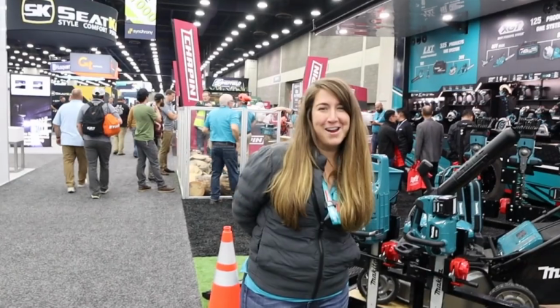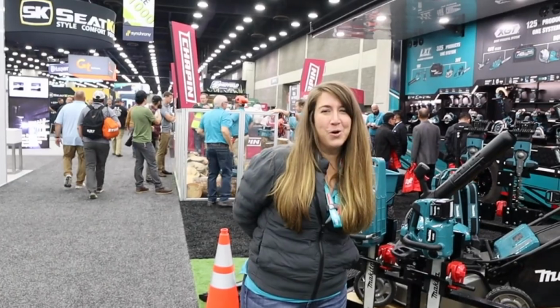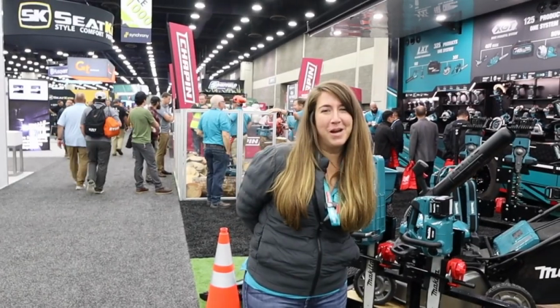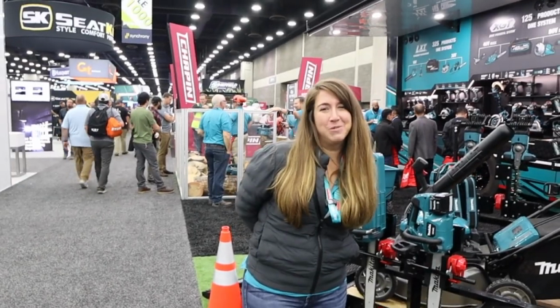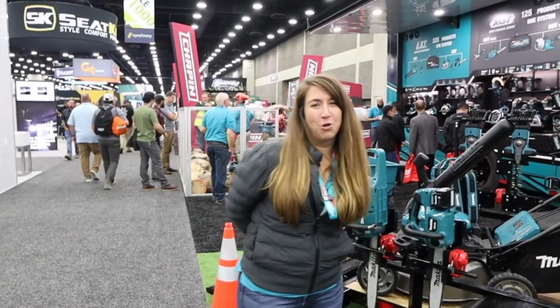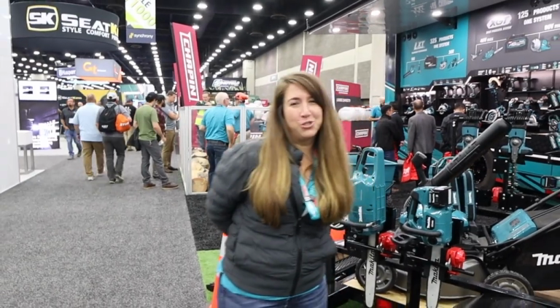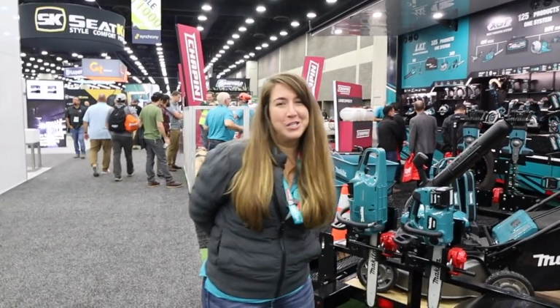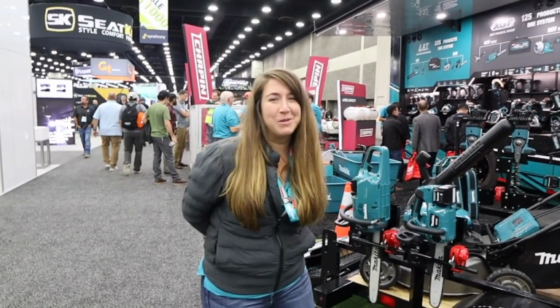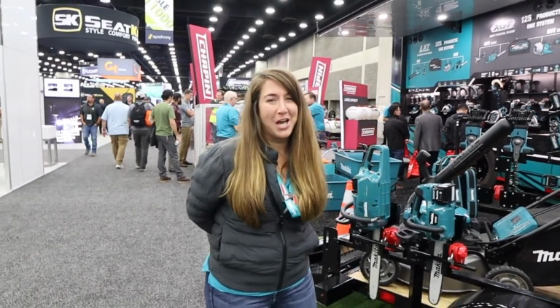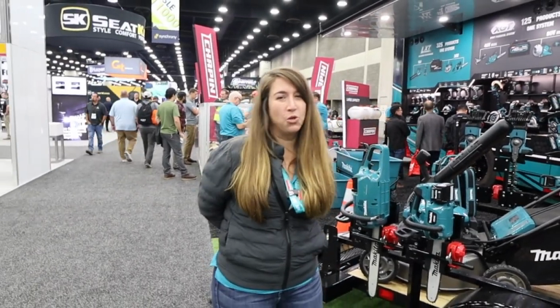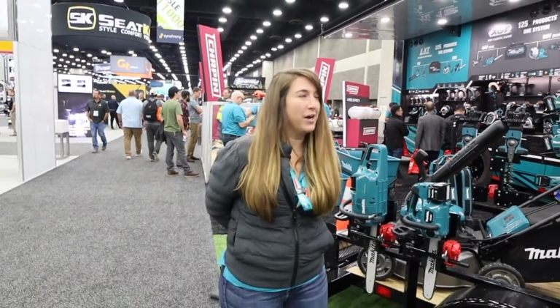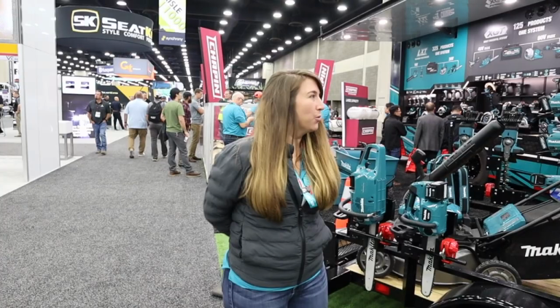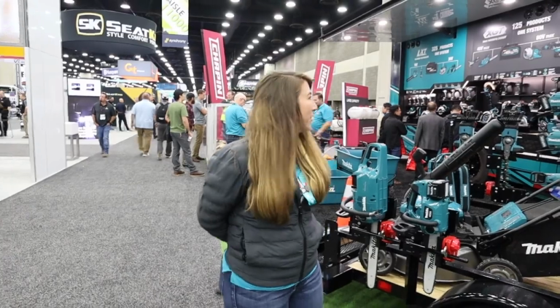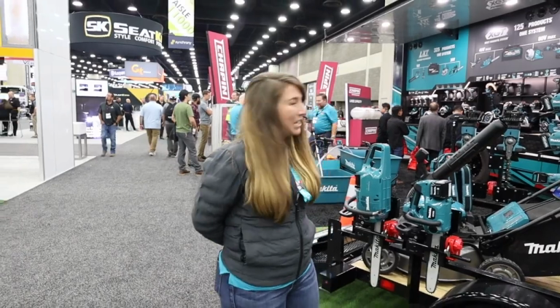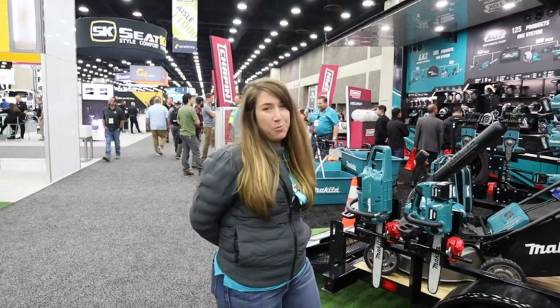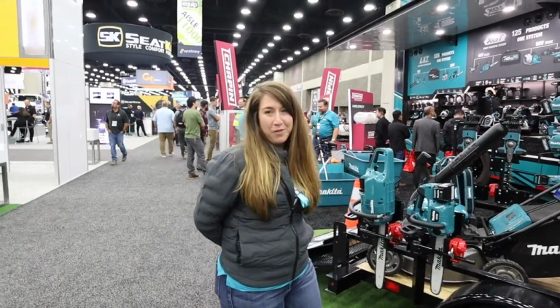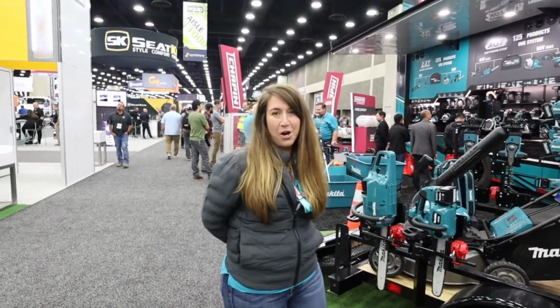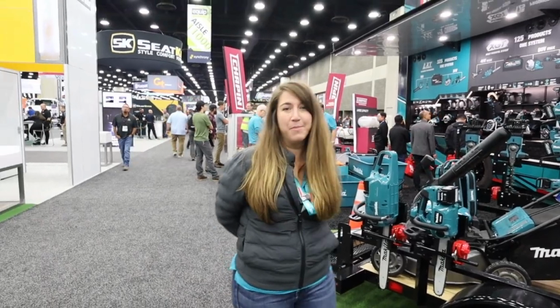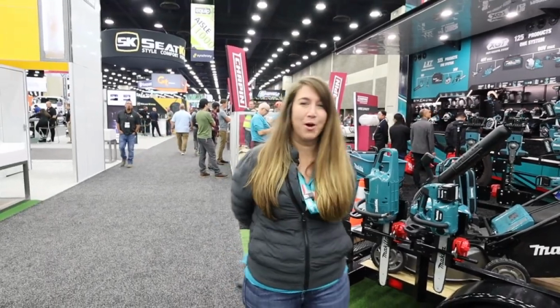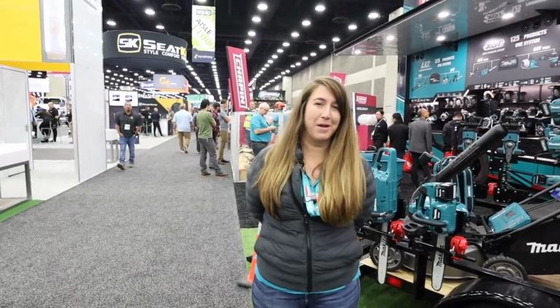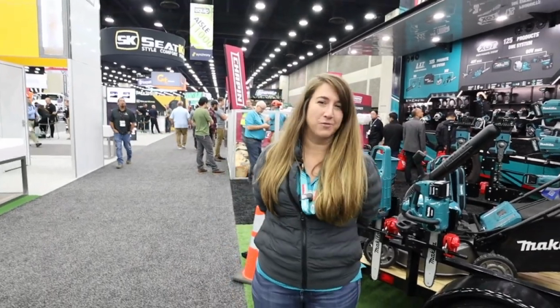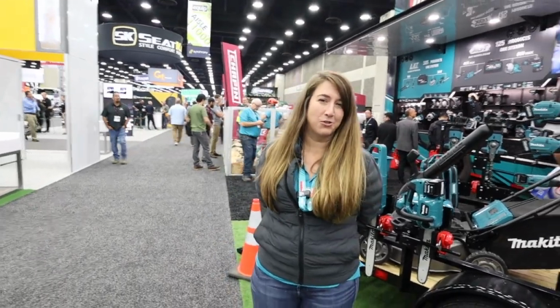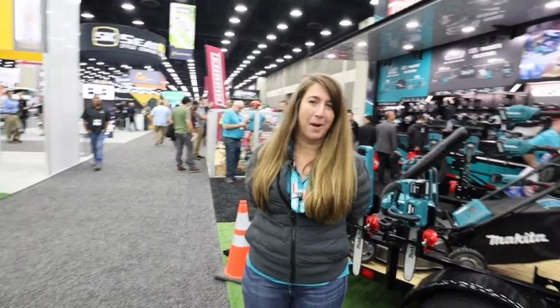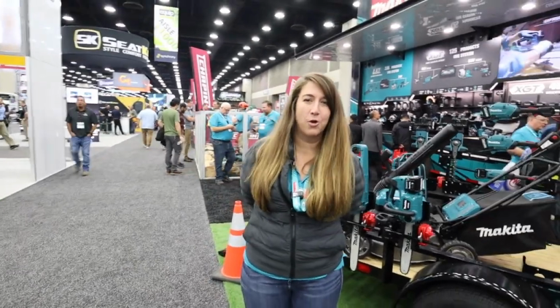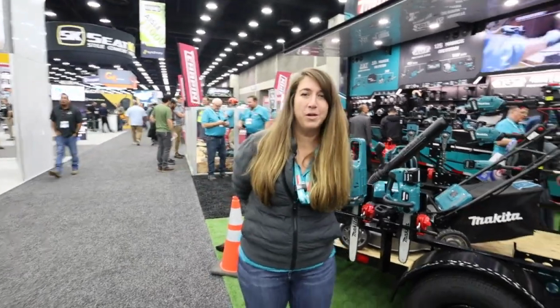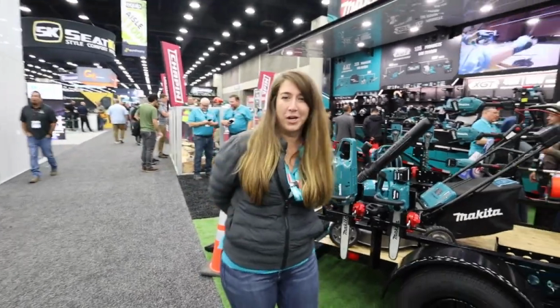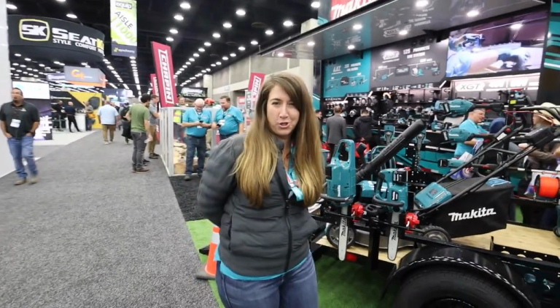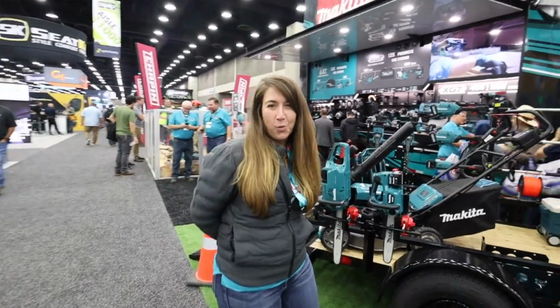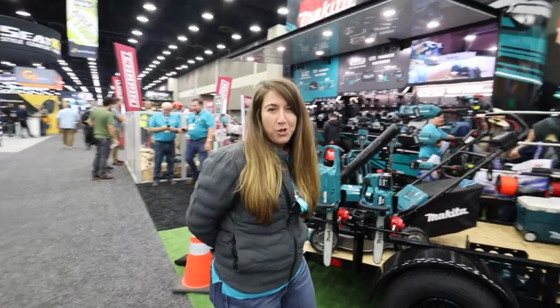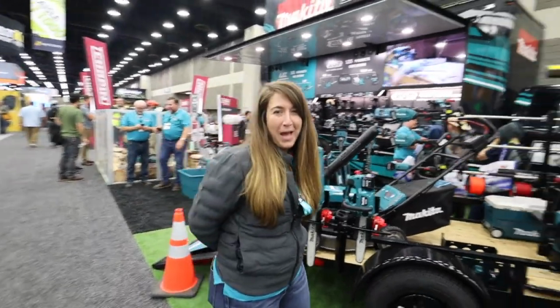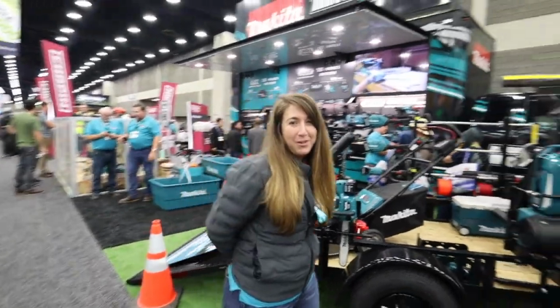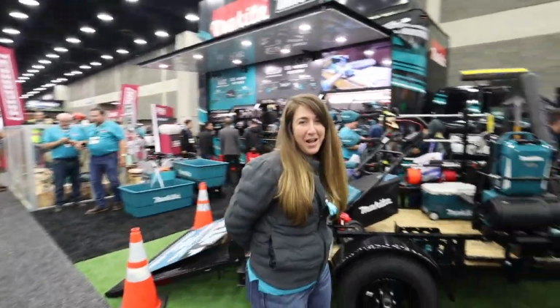Hi everyone, my name is Nicole Tougas. I'm excited to walk you around the Makita booth here. I'm the product manager for Outdoor Power Equipment and we're going to show you what's new here today.